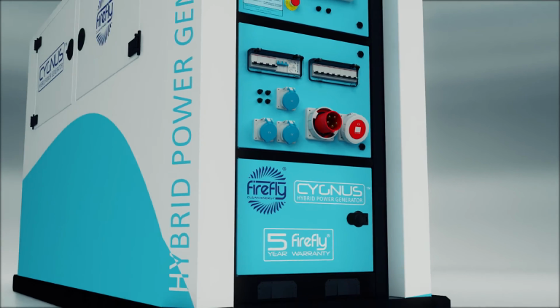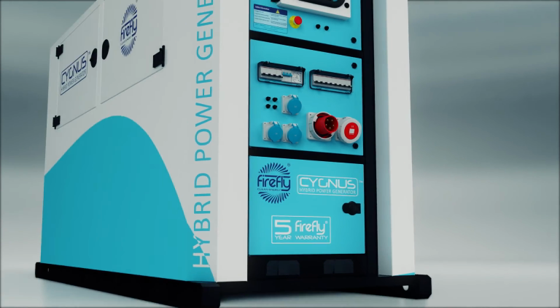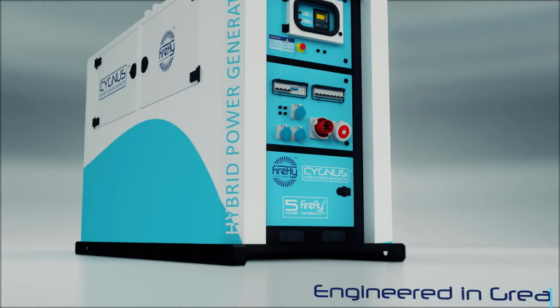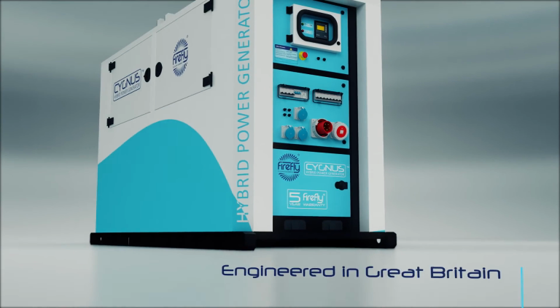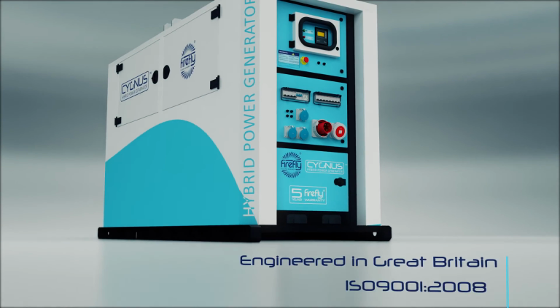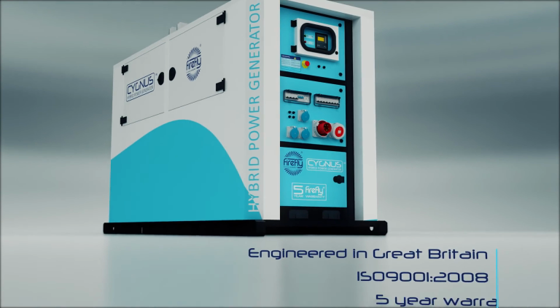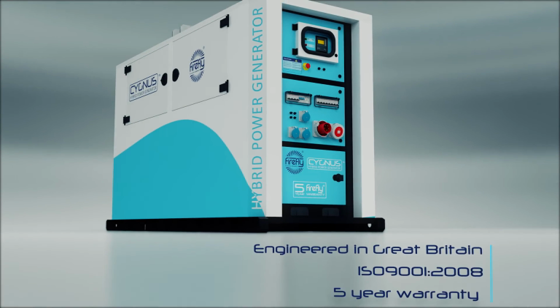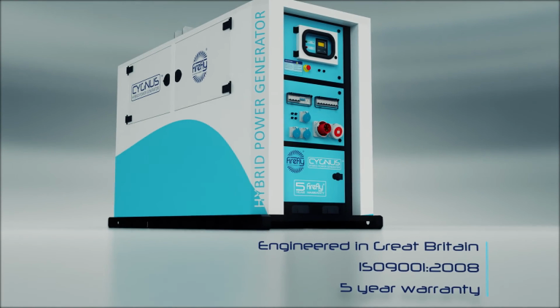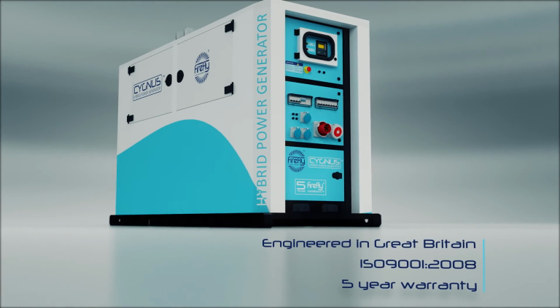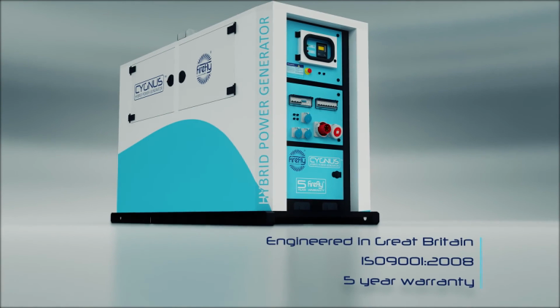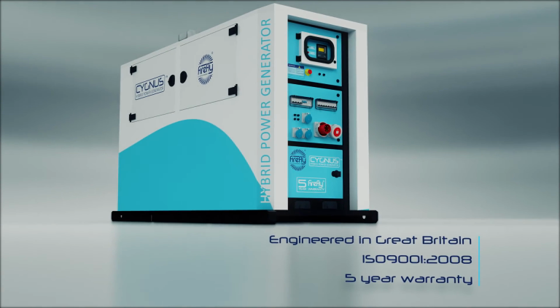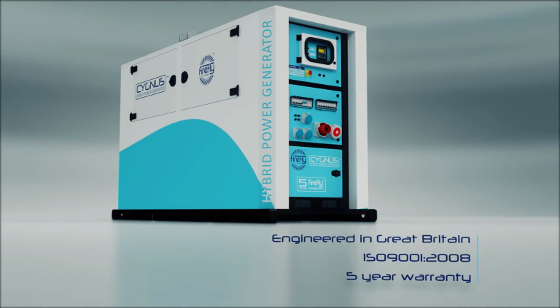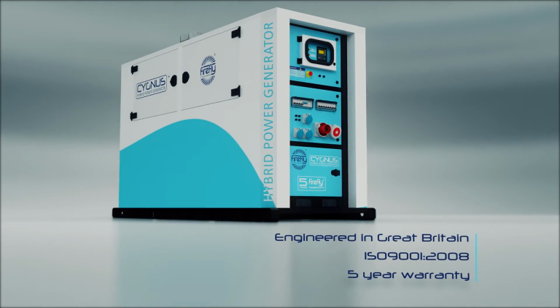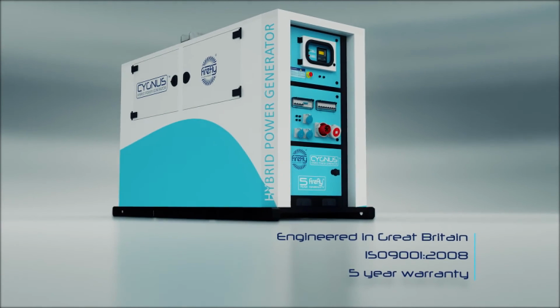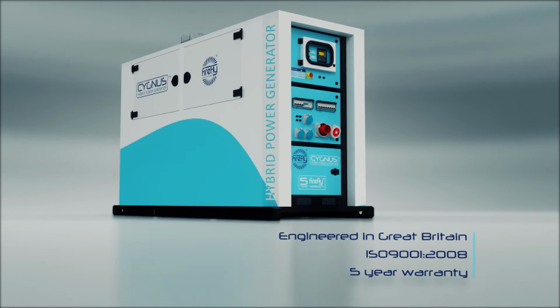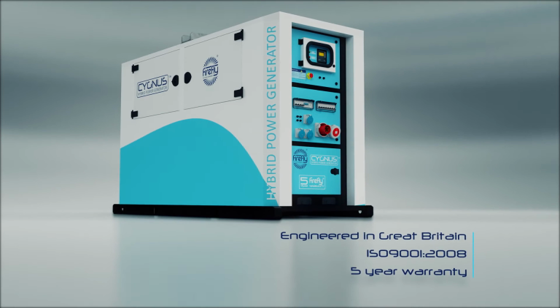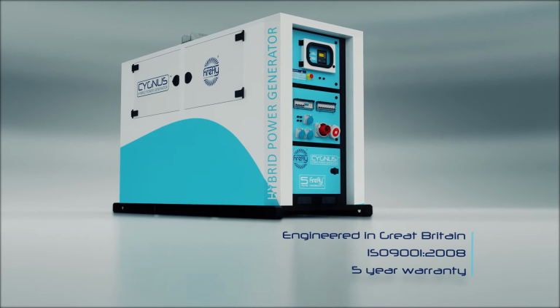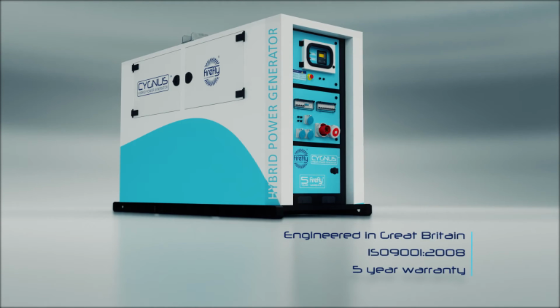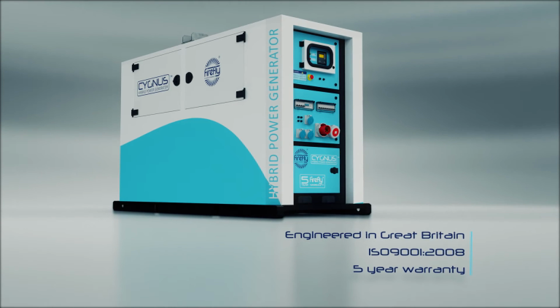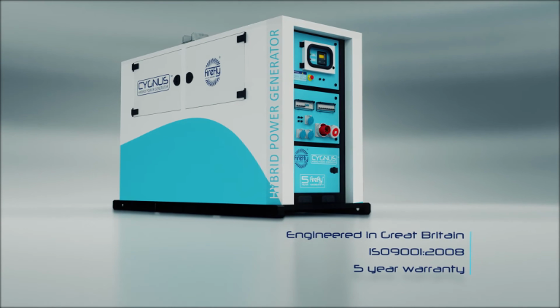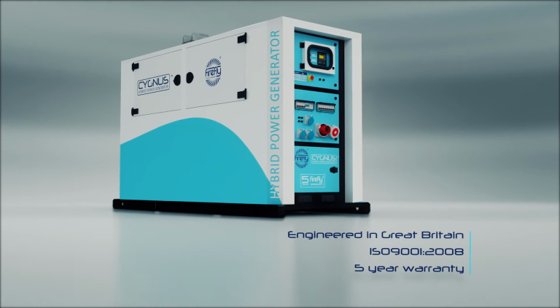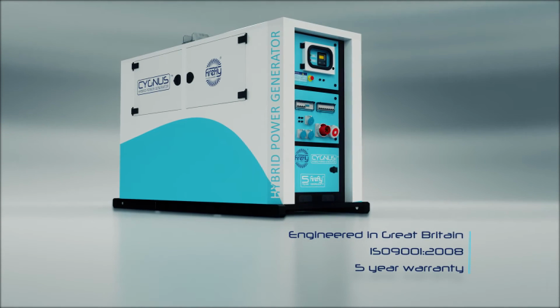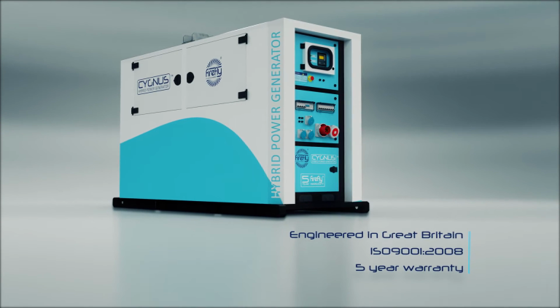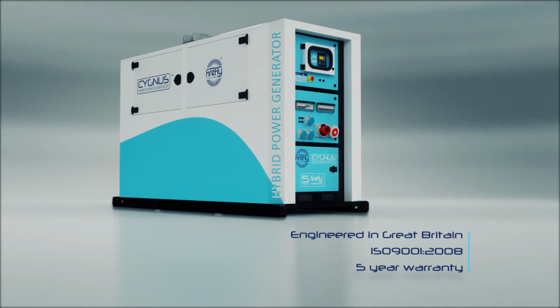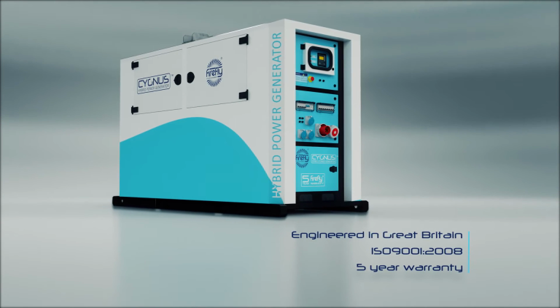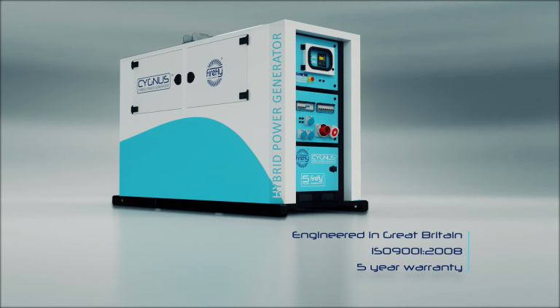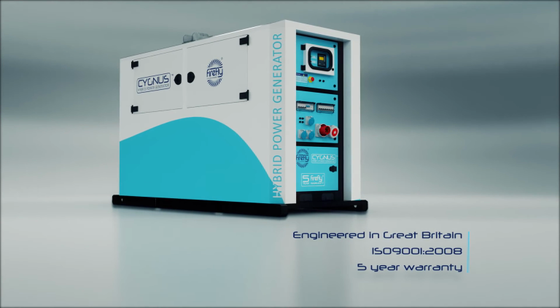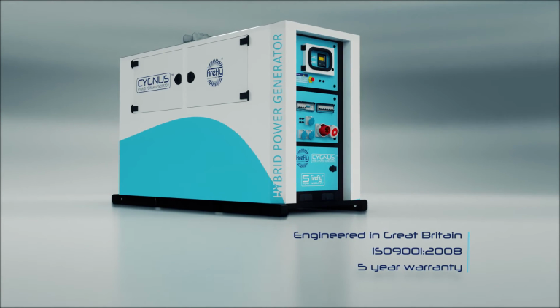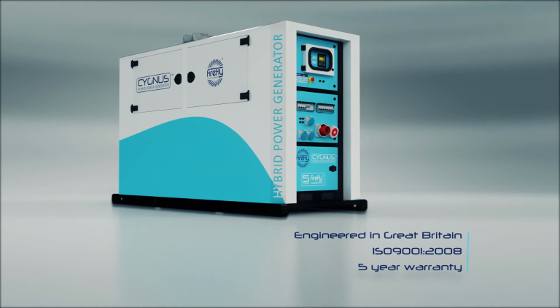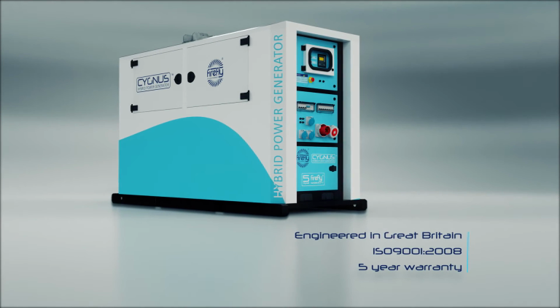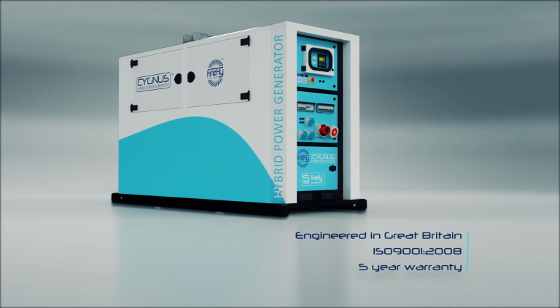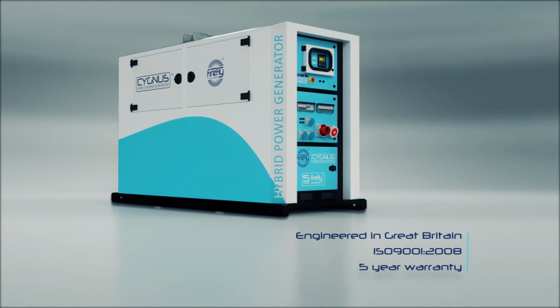Engineered in Great Britain to ISO 9001, Cygnus 4 is backed by Firefly's comprehensive 5-year warranty.